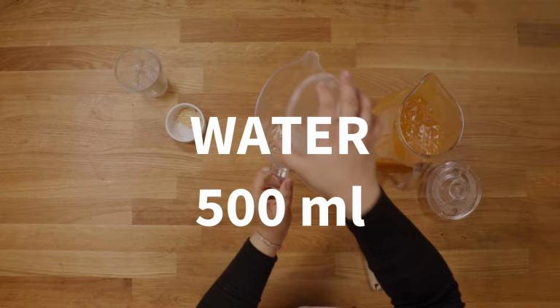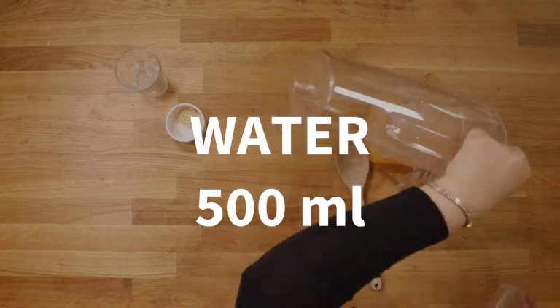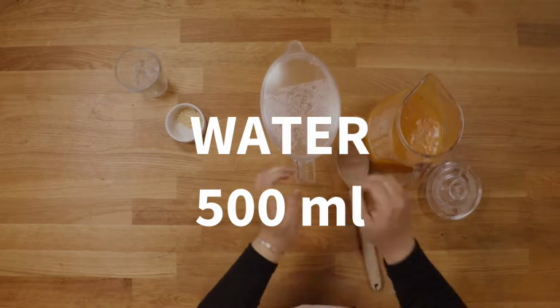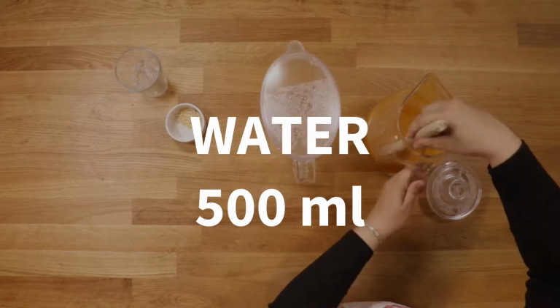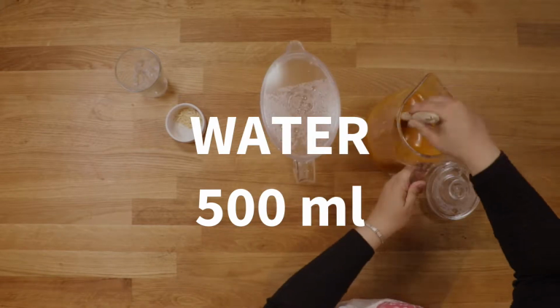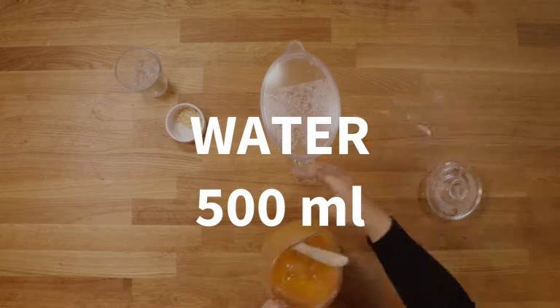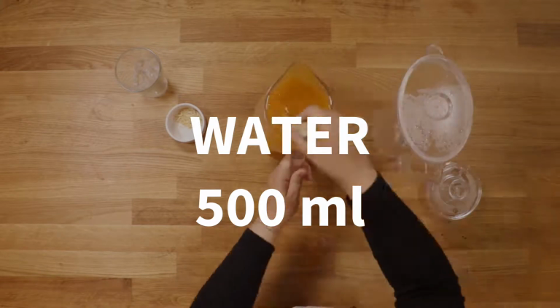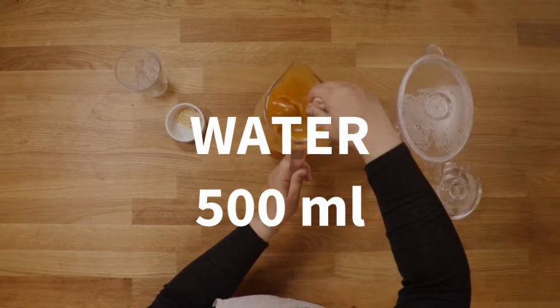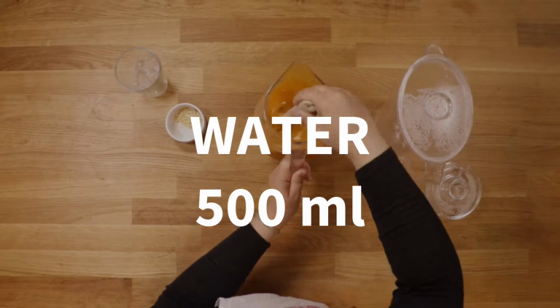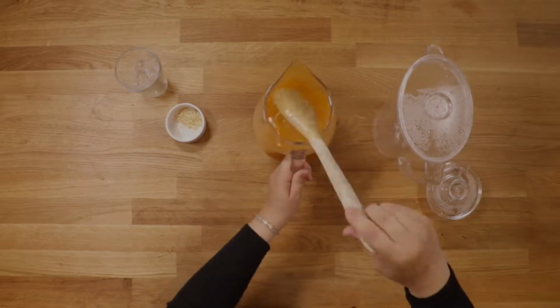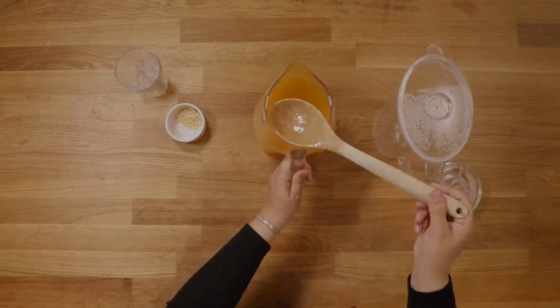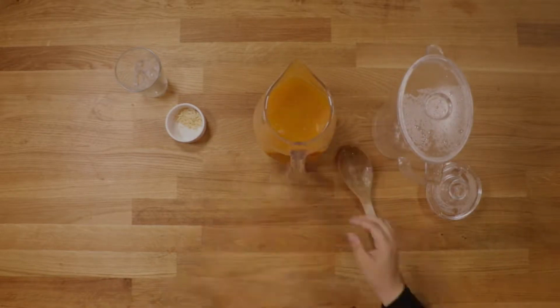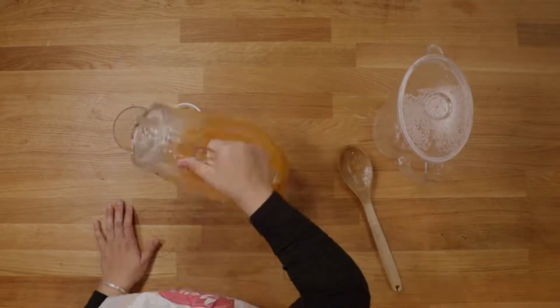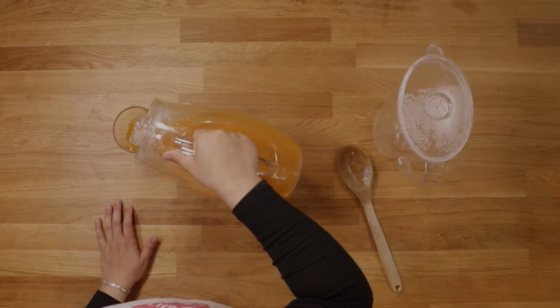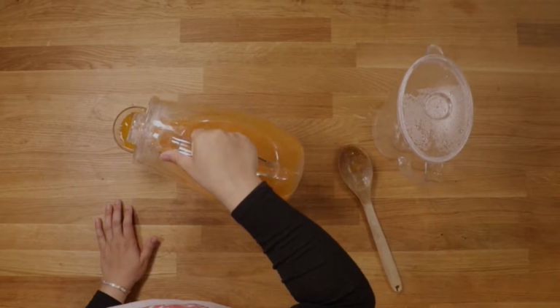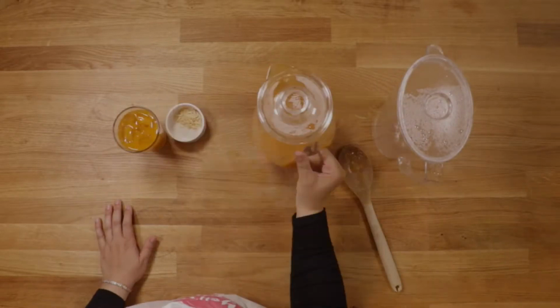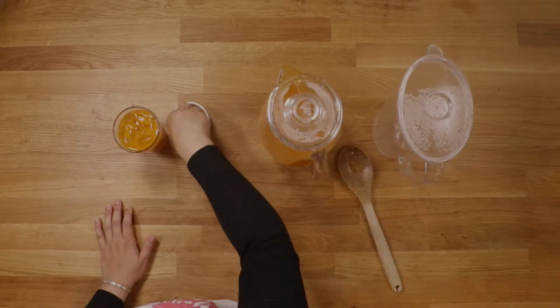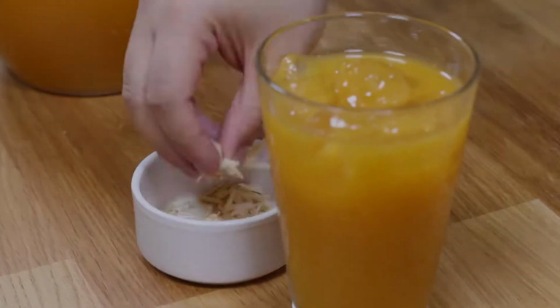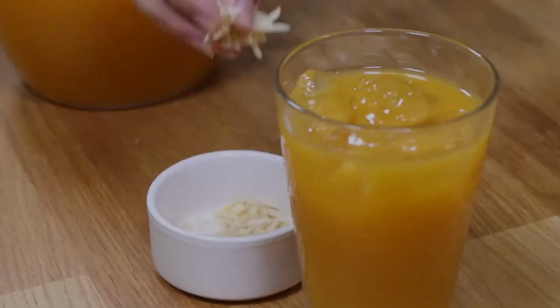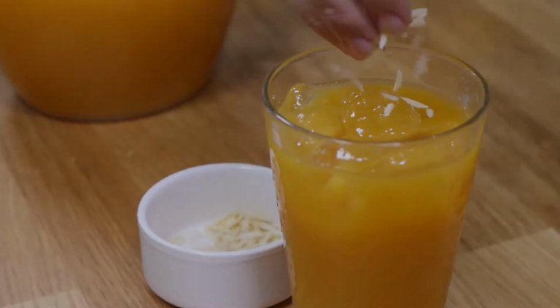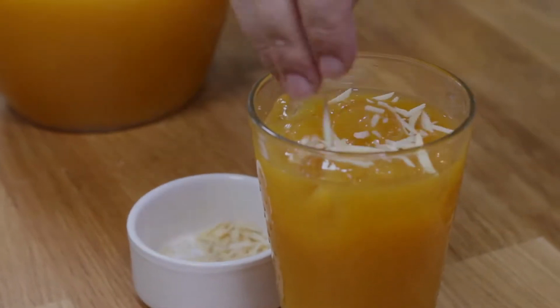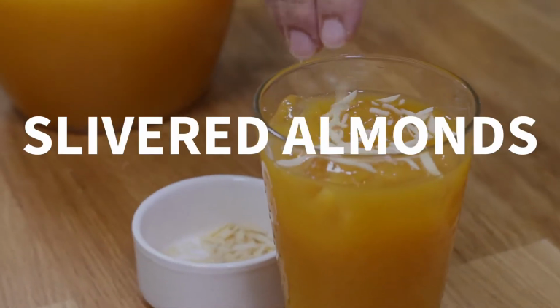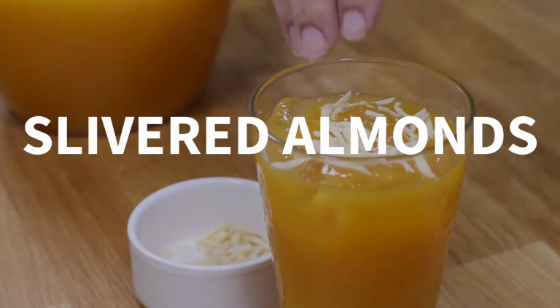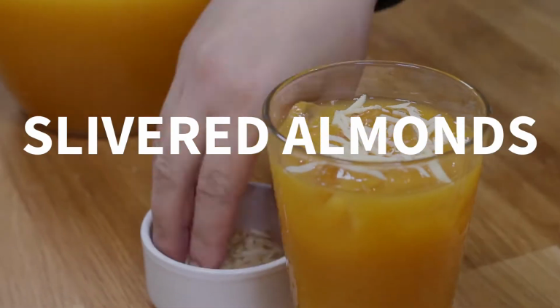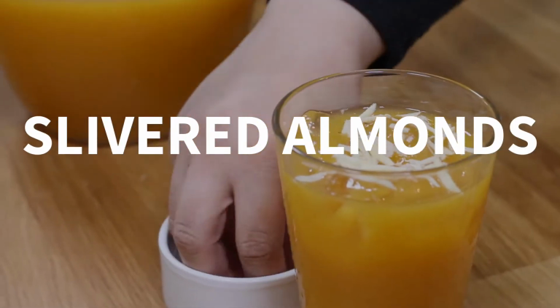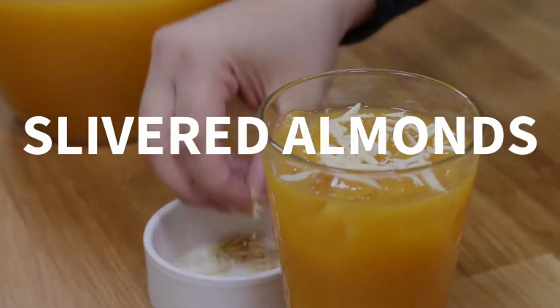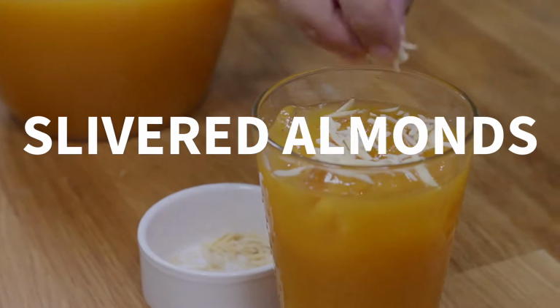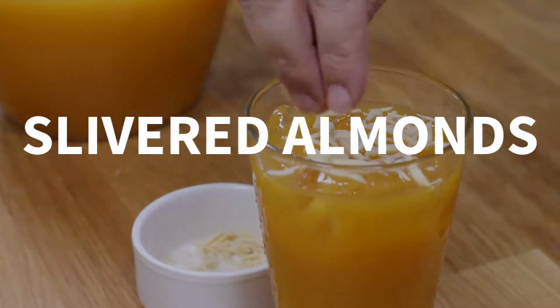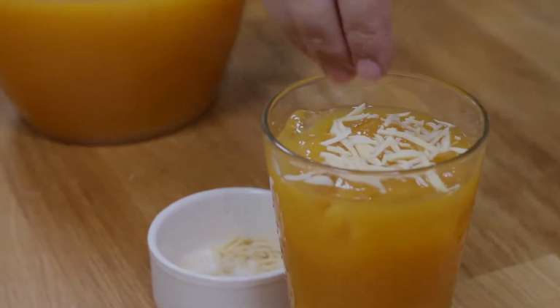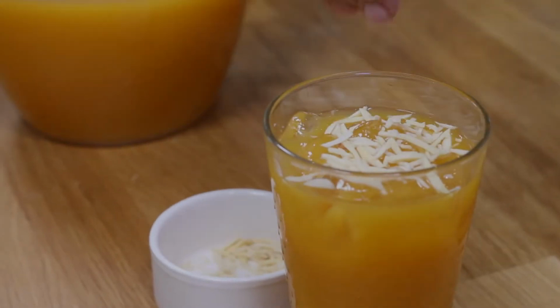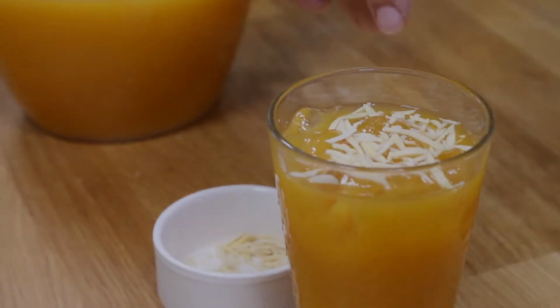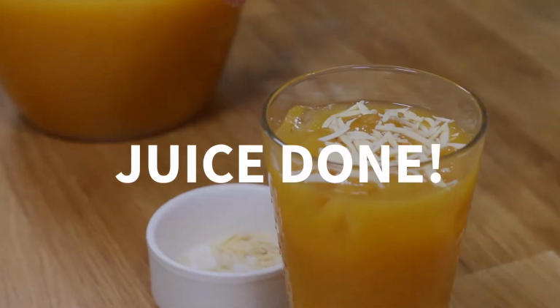Boil, cool, and drink. It's as easy as that. If you want to be fancy, you can sprinkle any nuts you like to give it a little crunch.